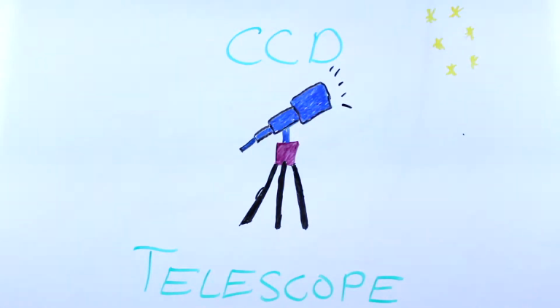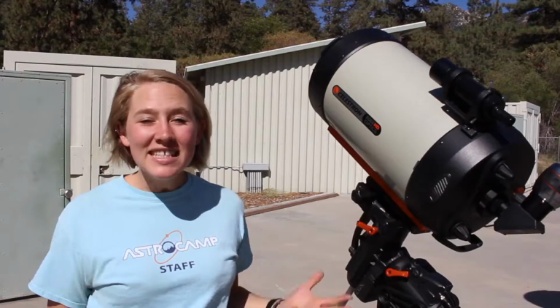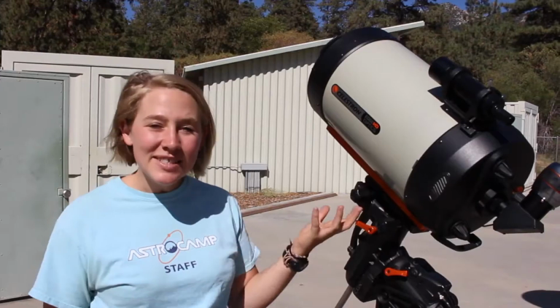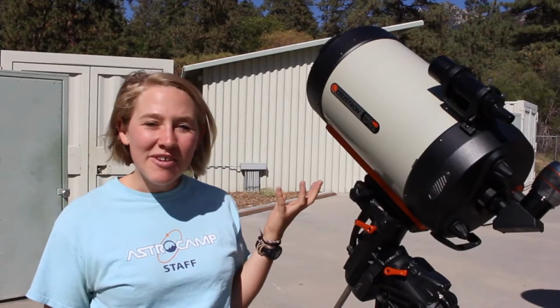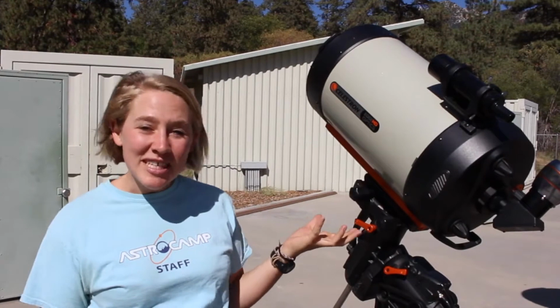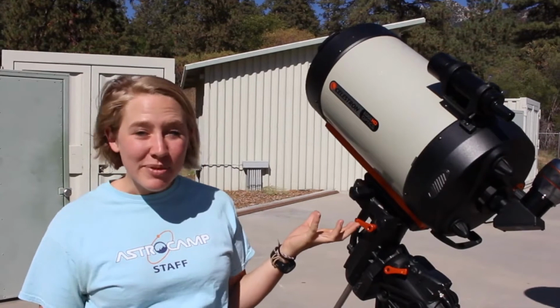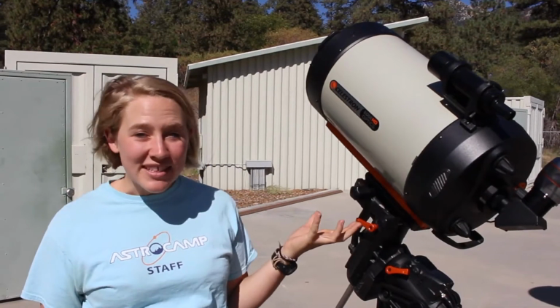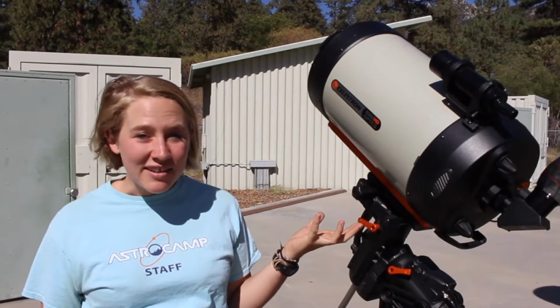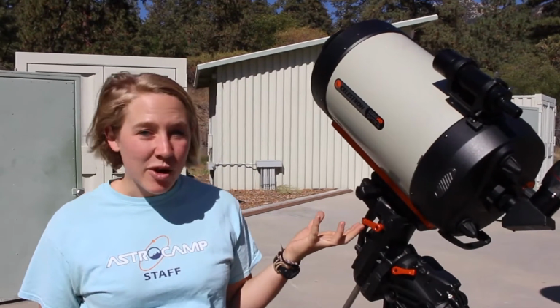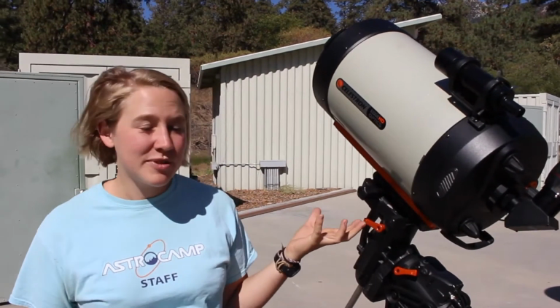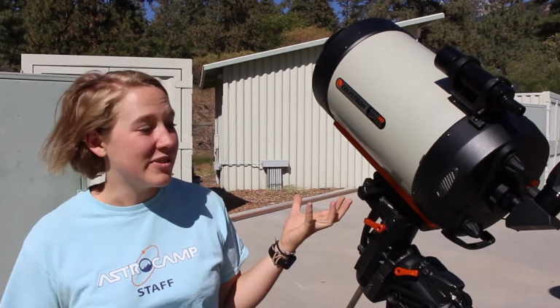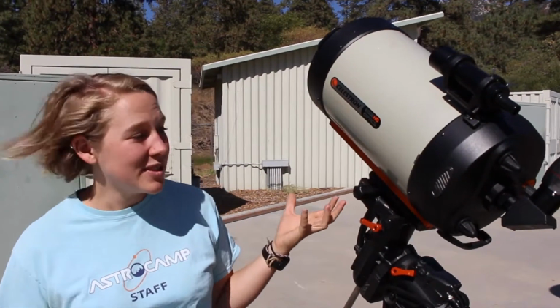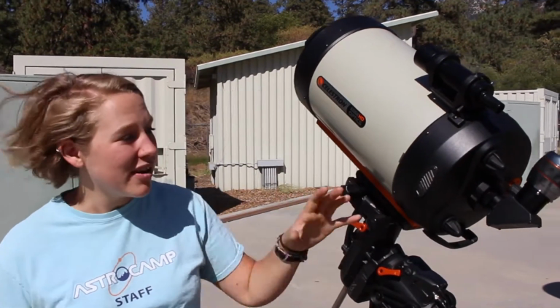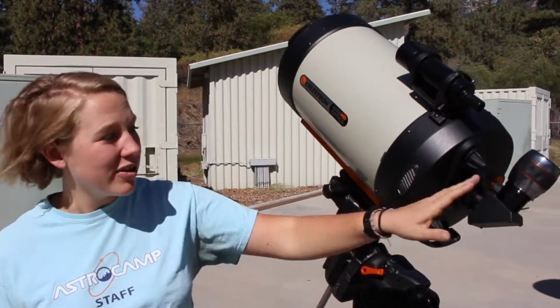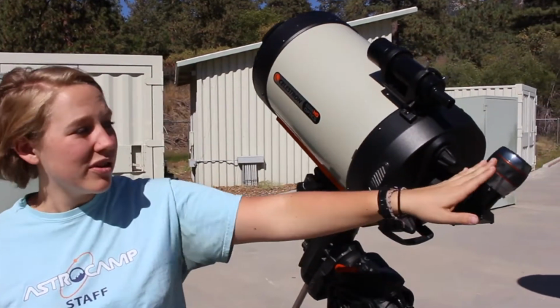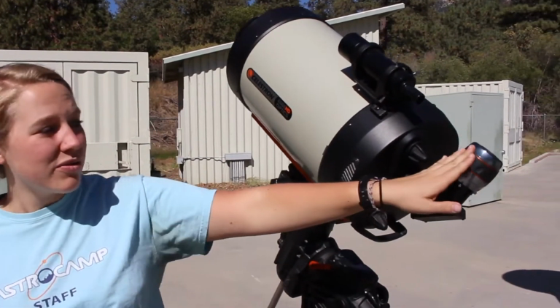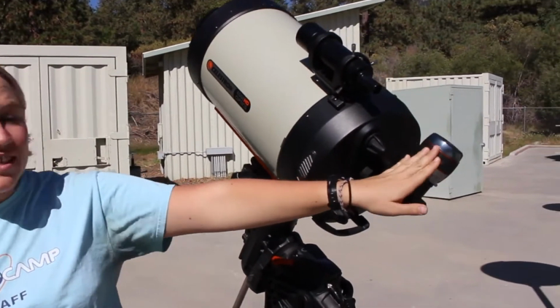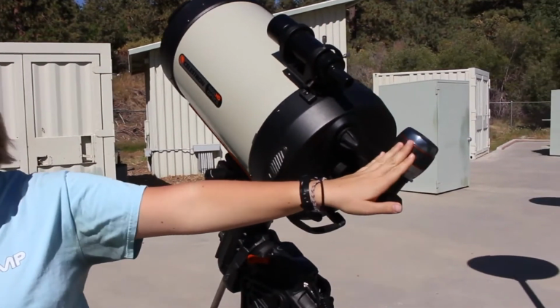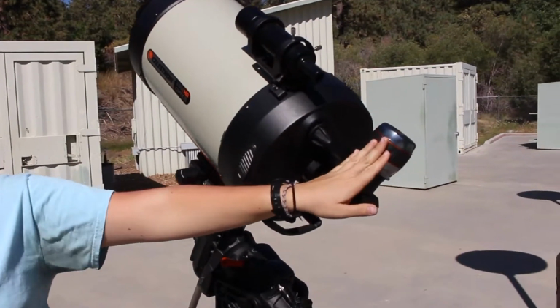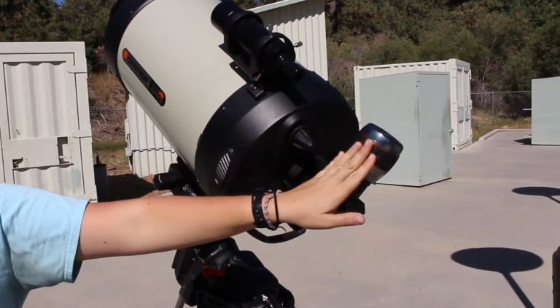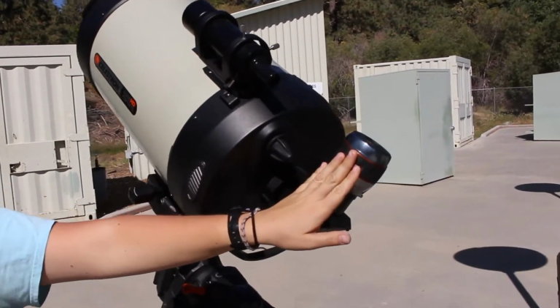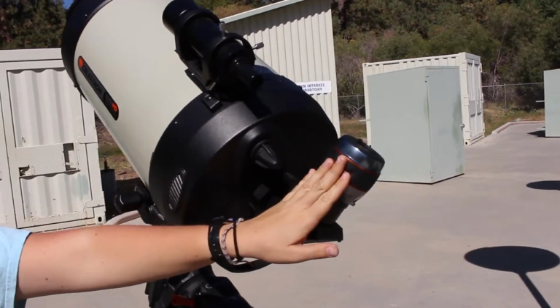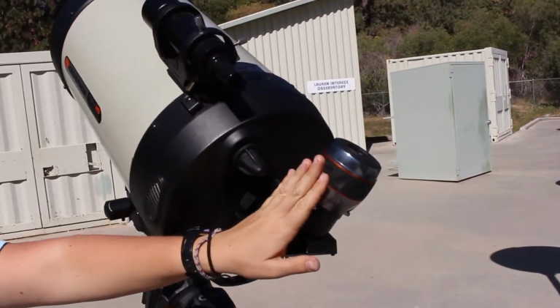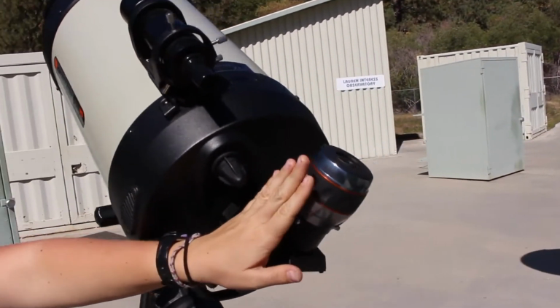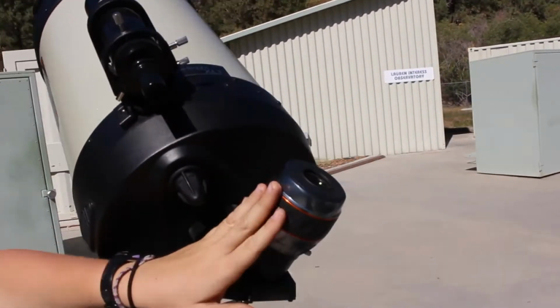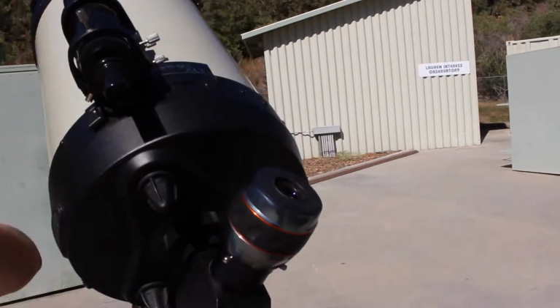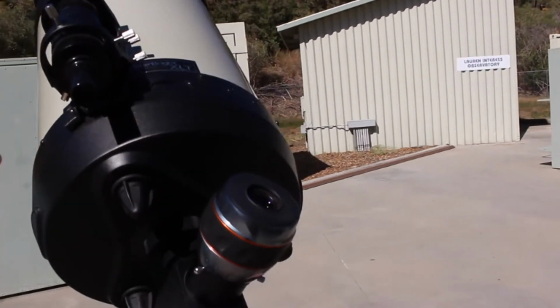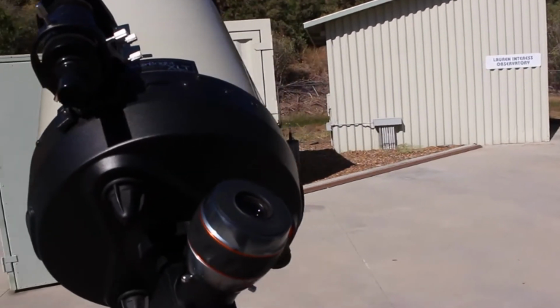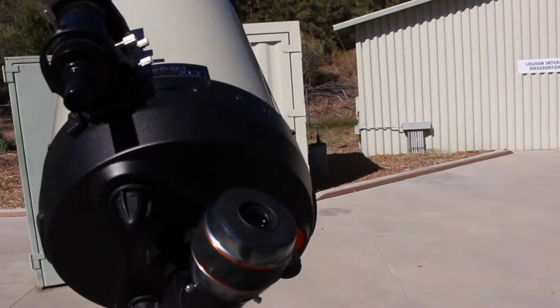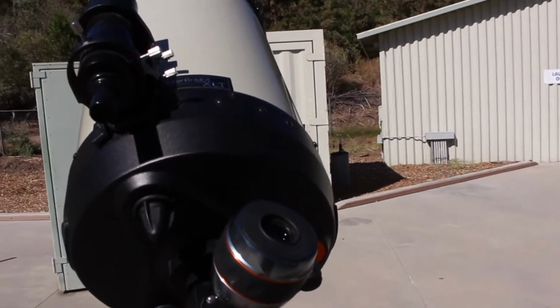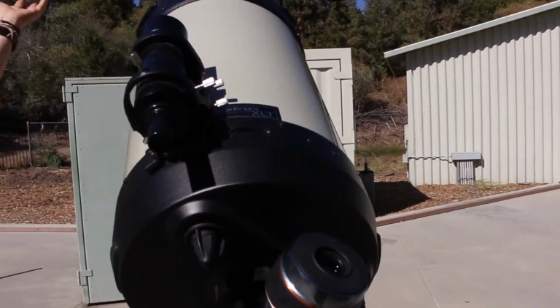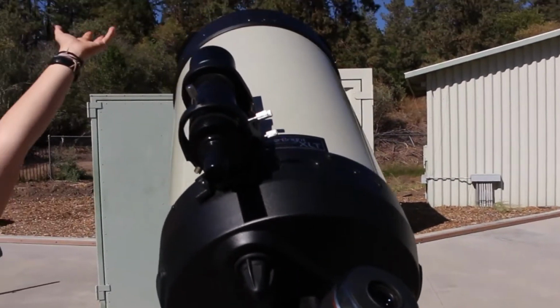This is one of our typical telescopes. With this one, you look through this eyepiece here to see an image of what's out there.